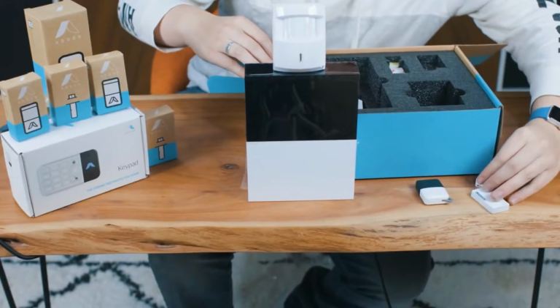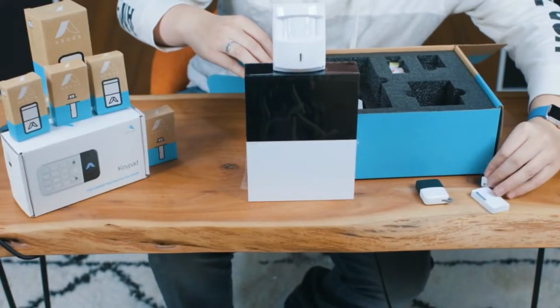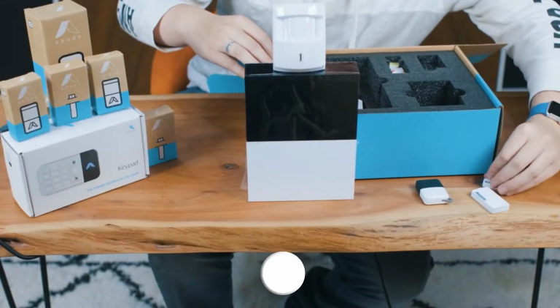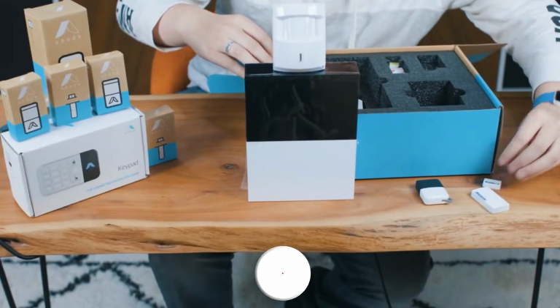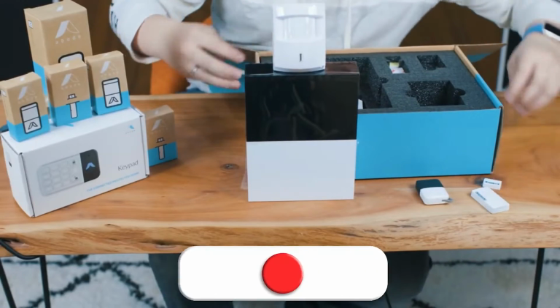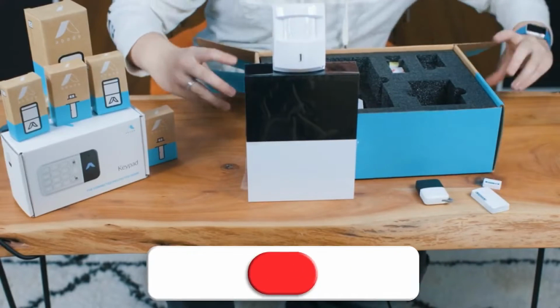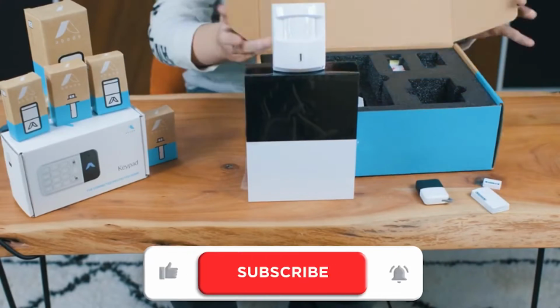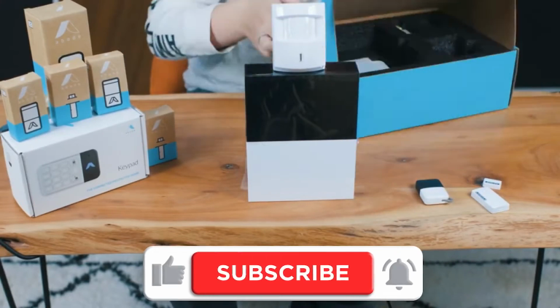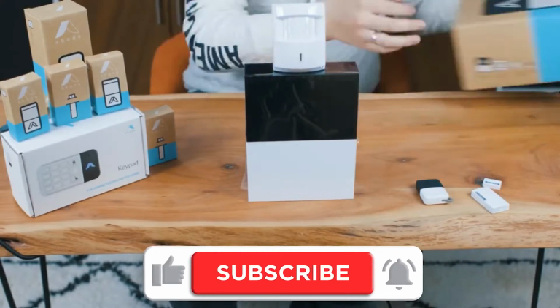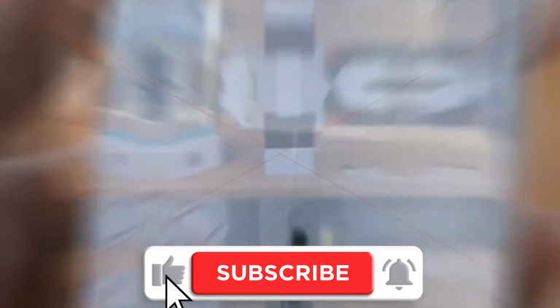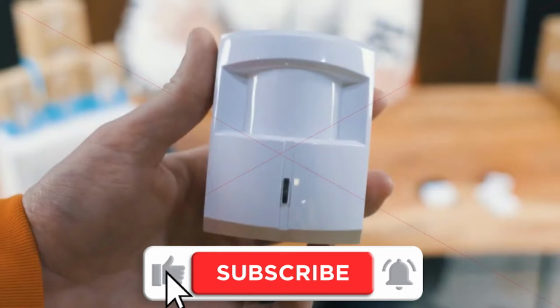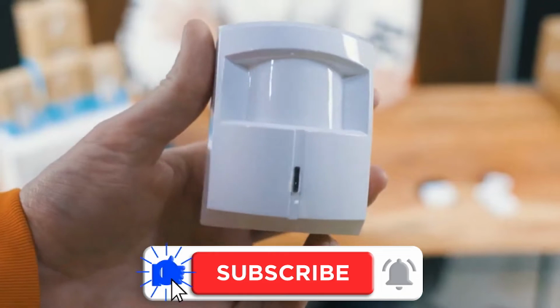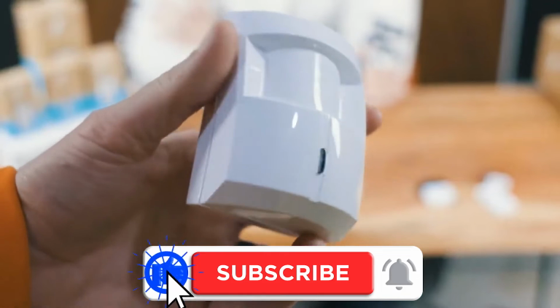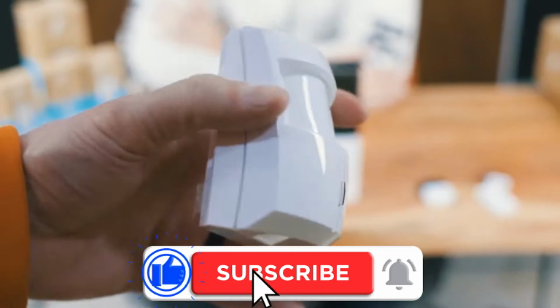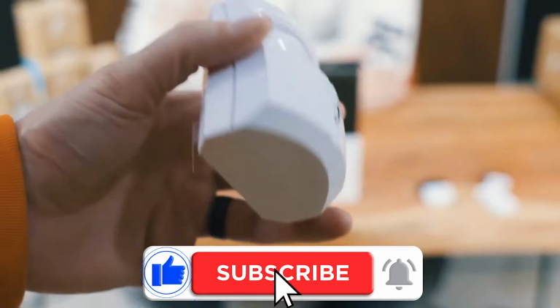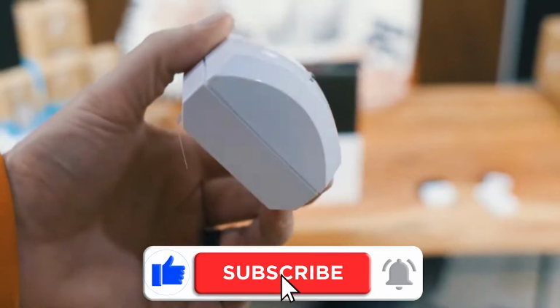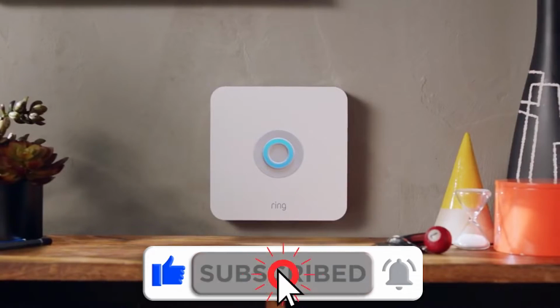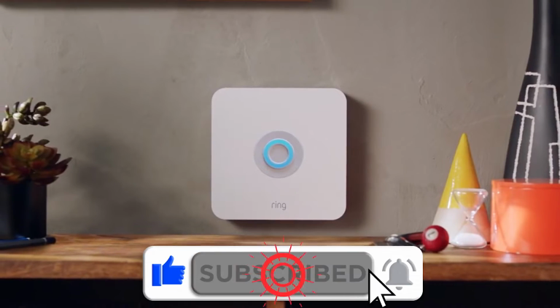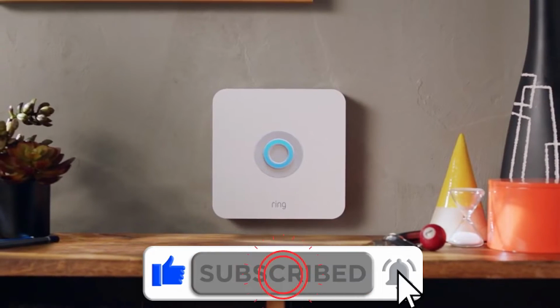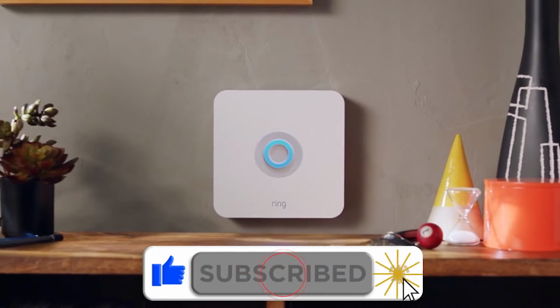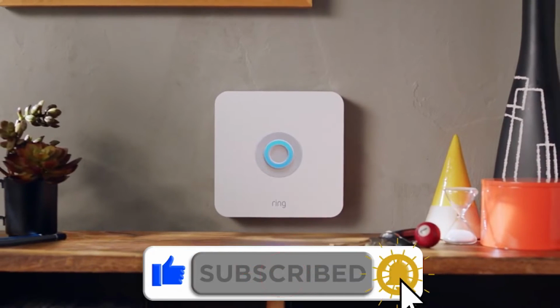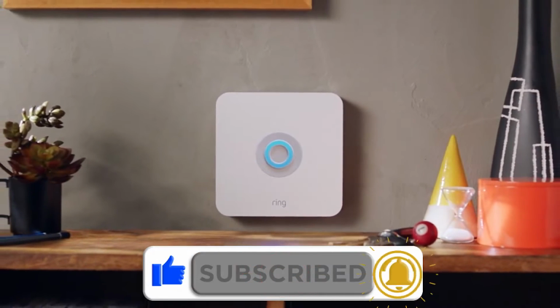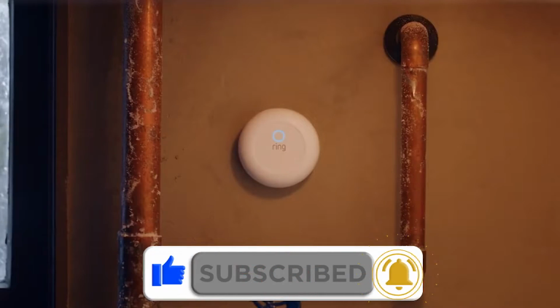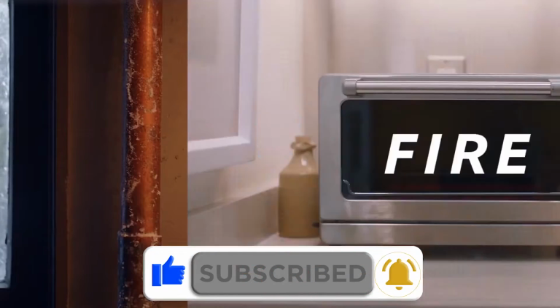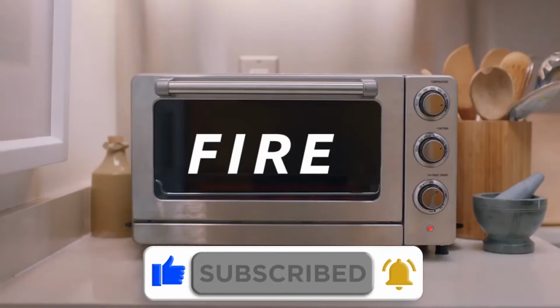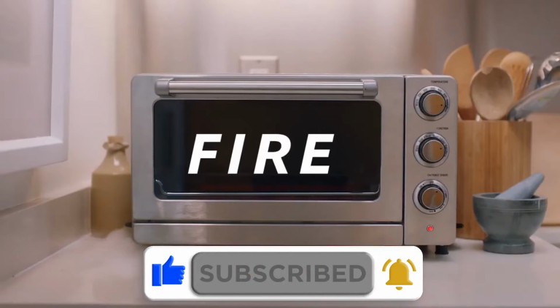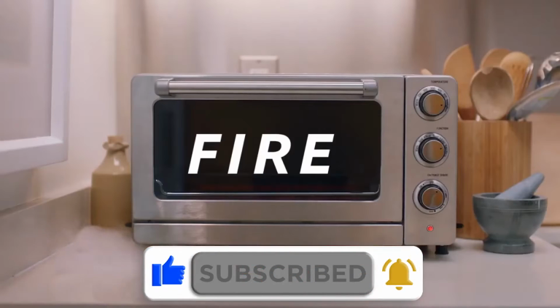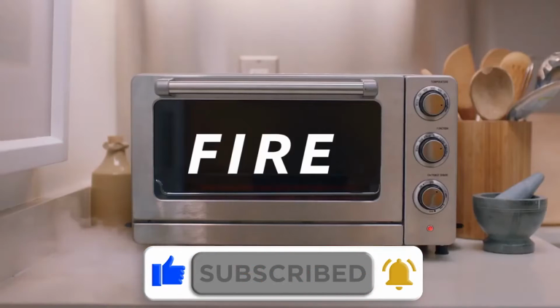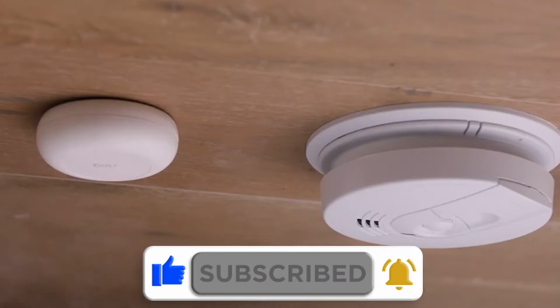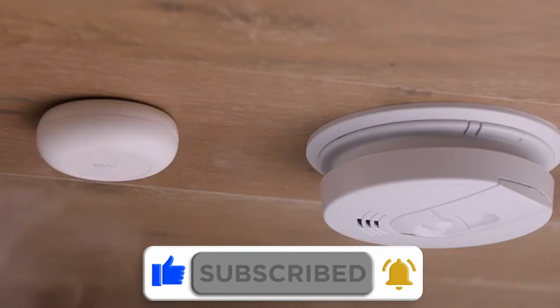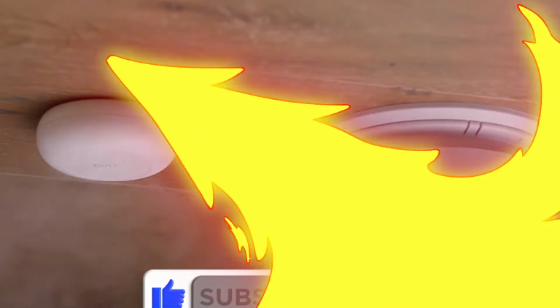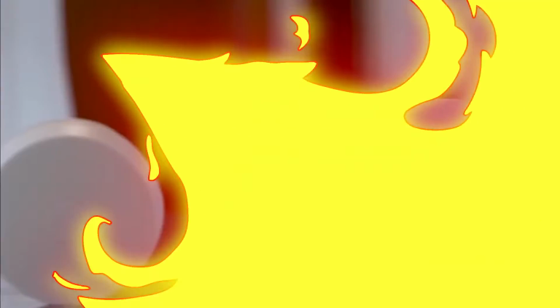So keep up with me till the end, comment right below this video, subscribe if you still haven't, and turn on post notifications for more videos.